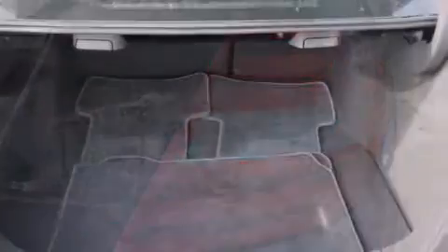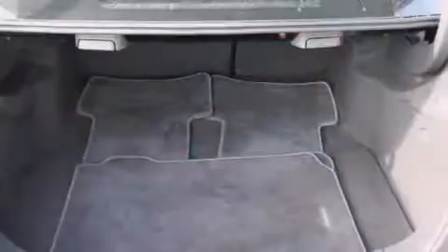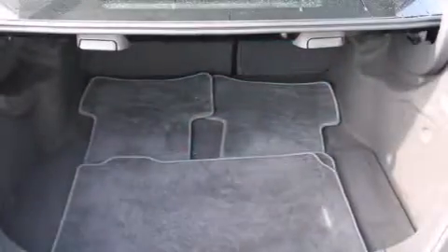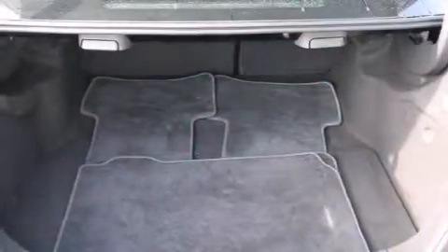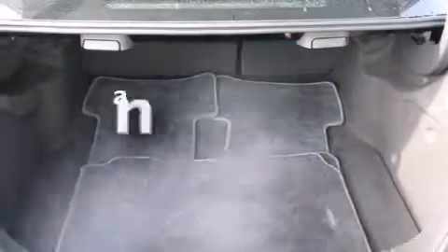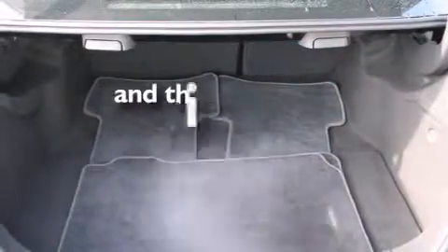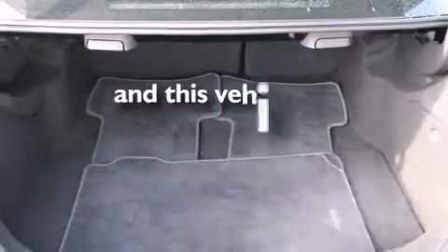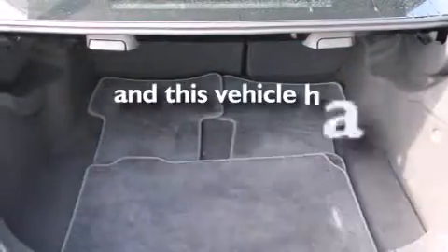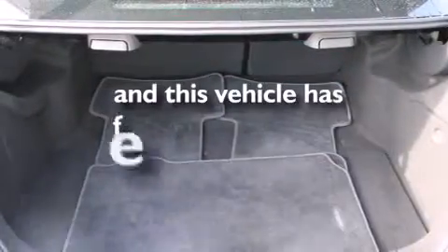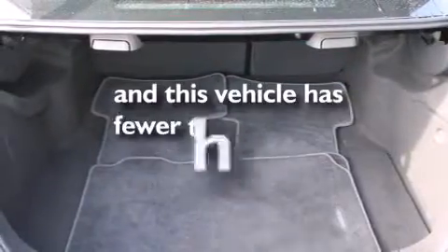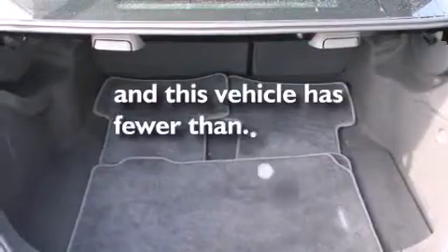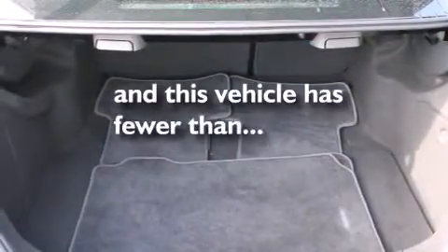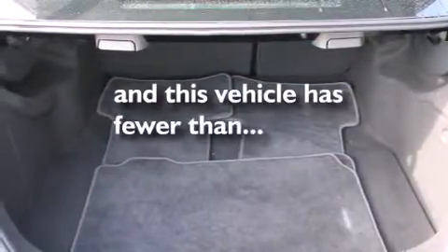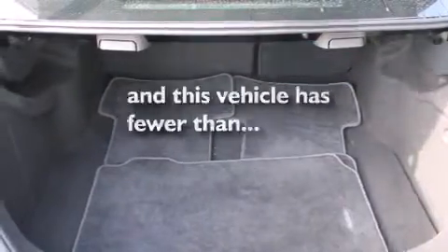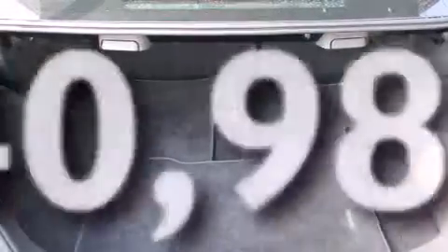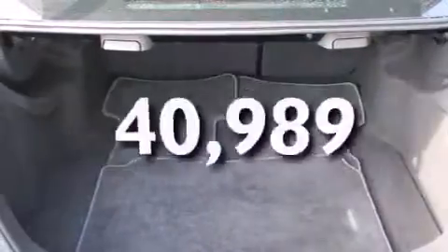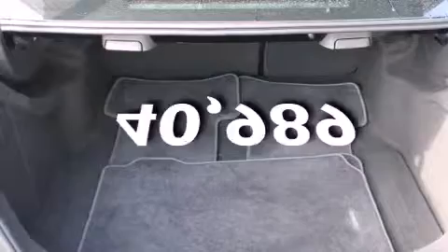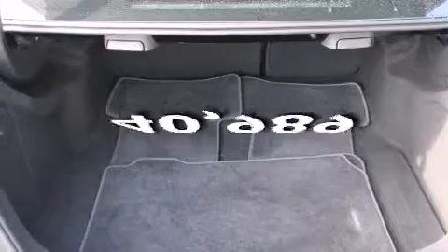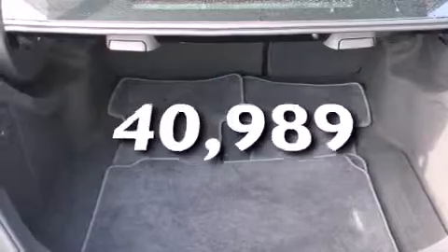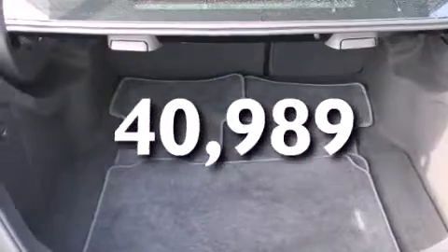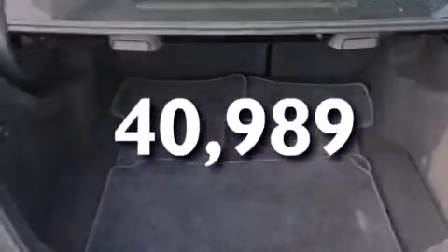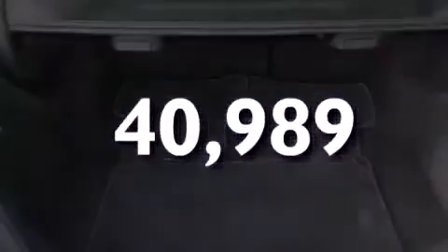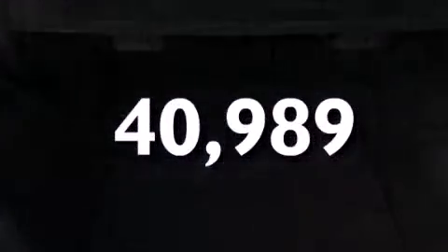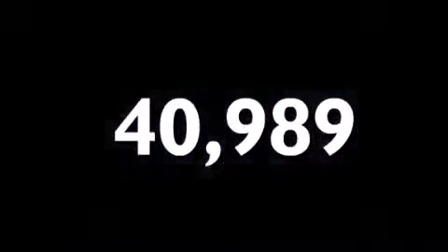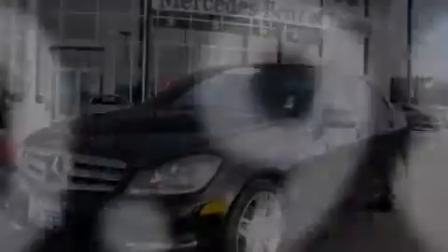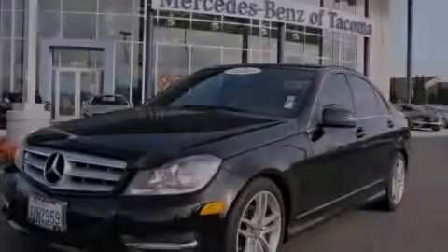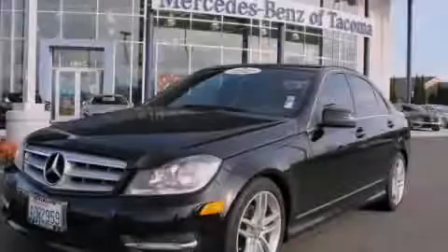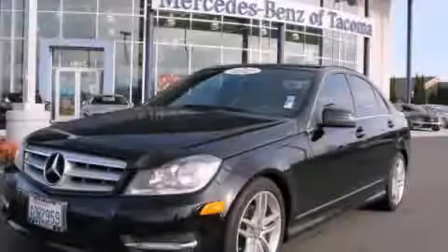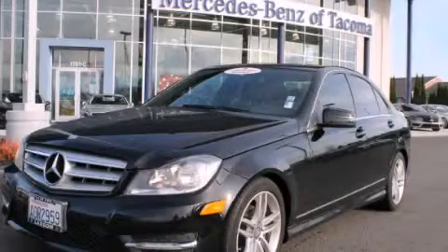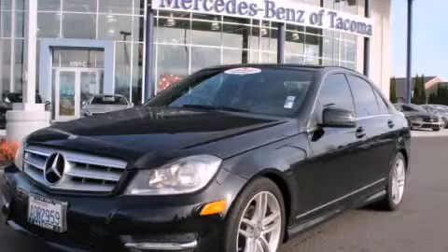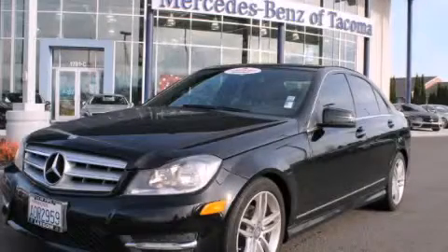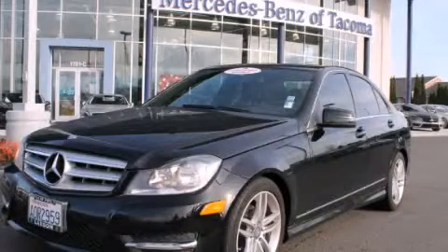This vehicle has less than 41,000 miles. Contact us today to arrange your test drive.